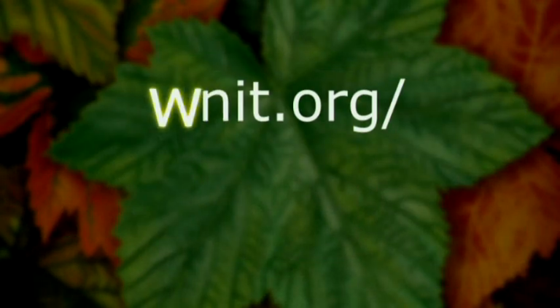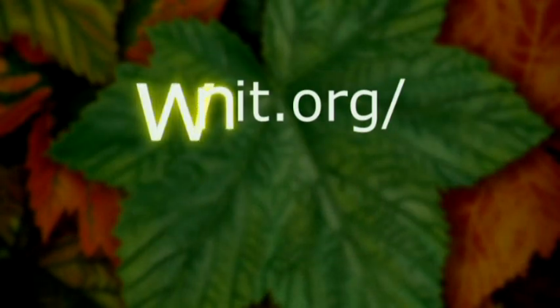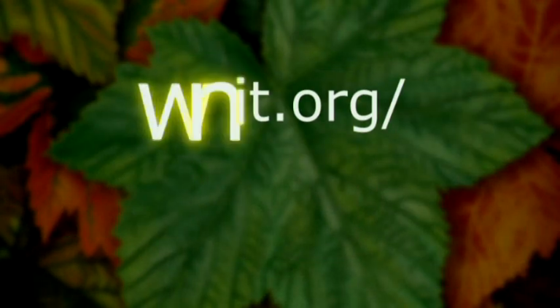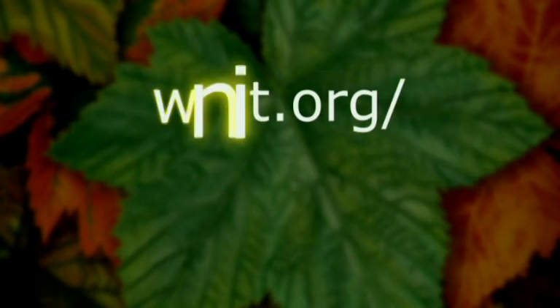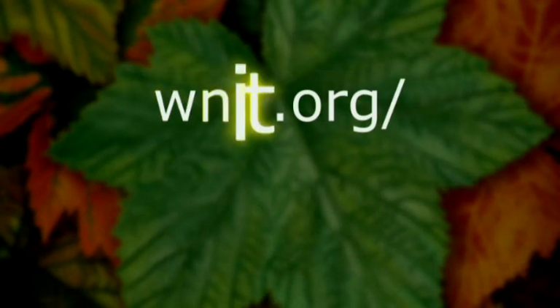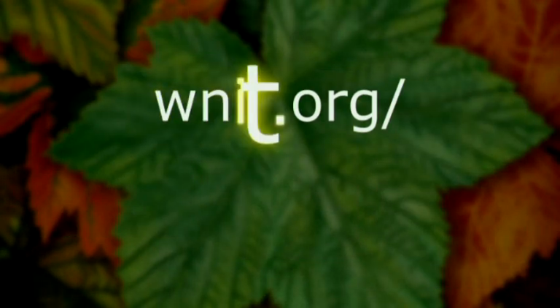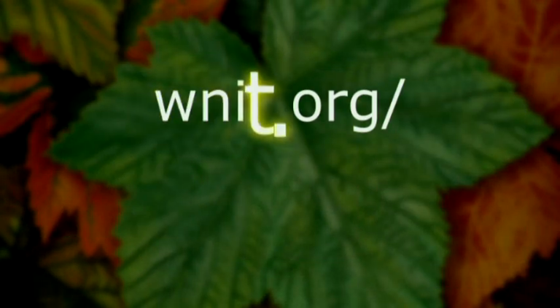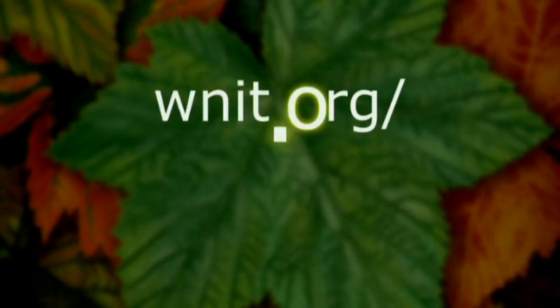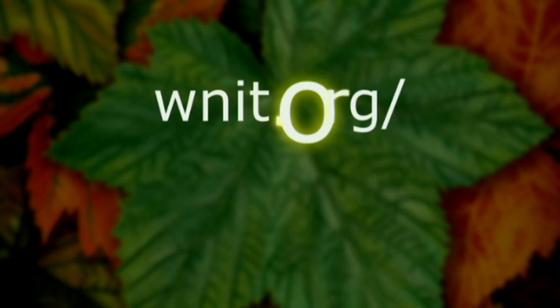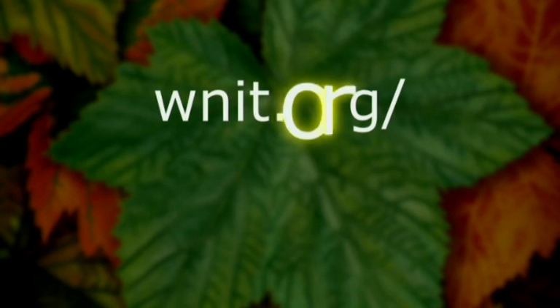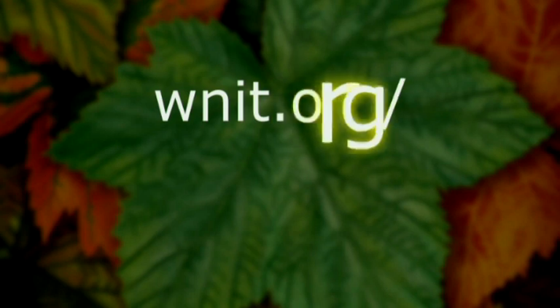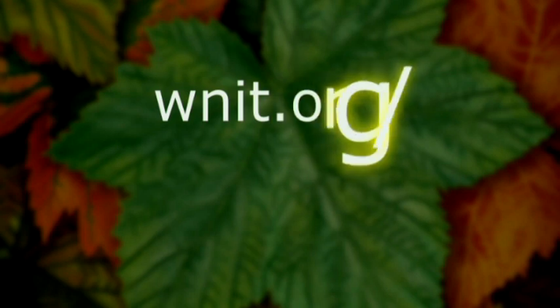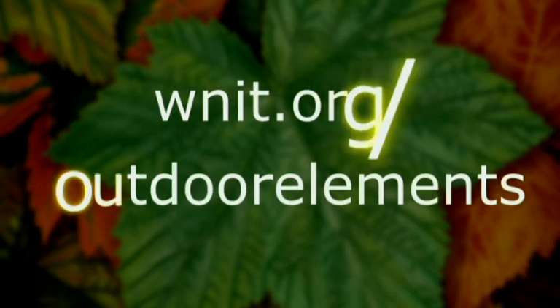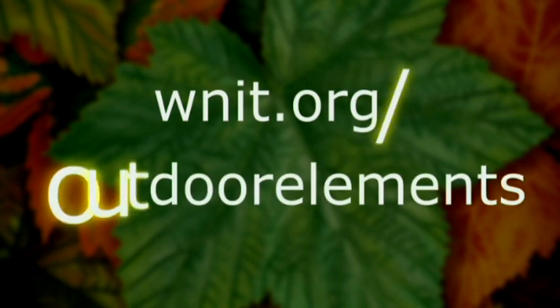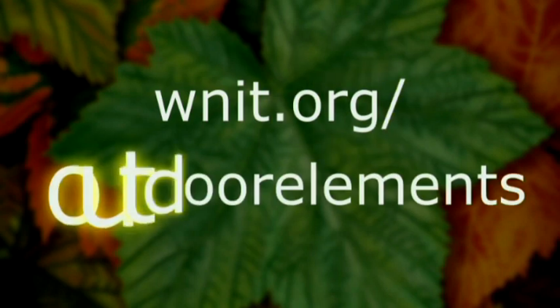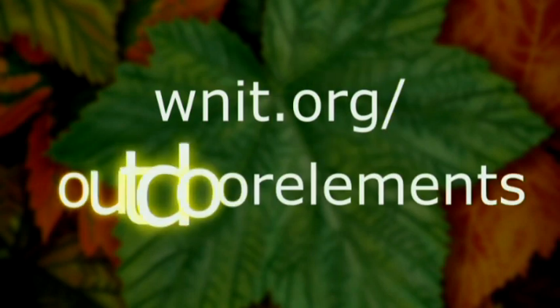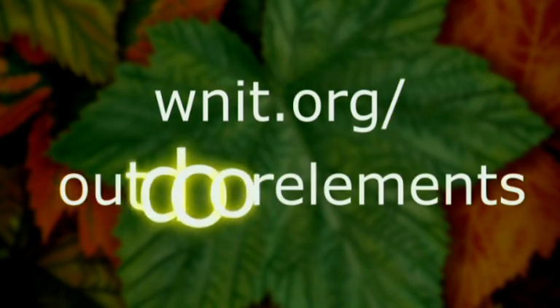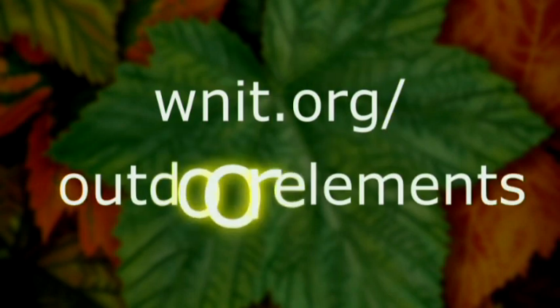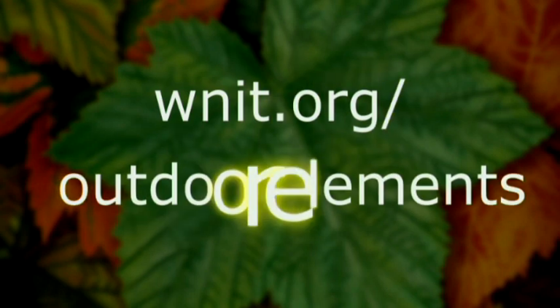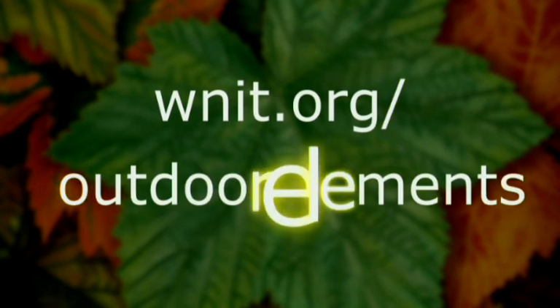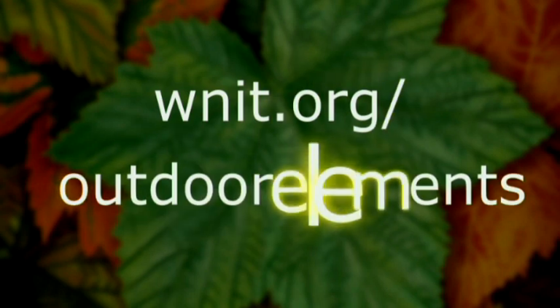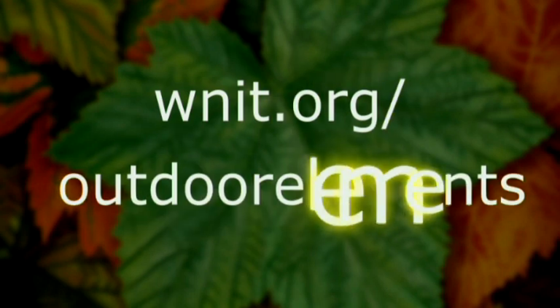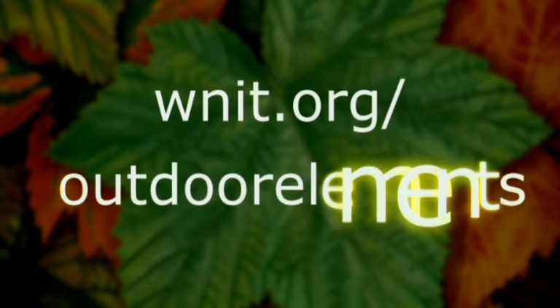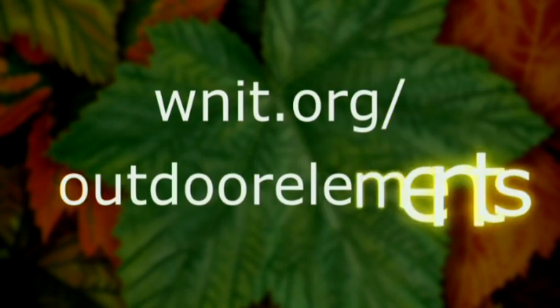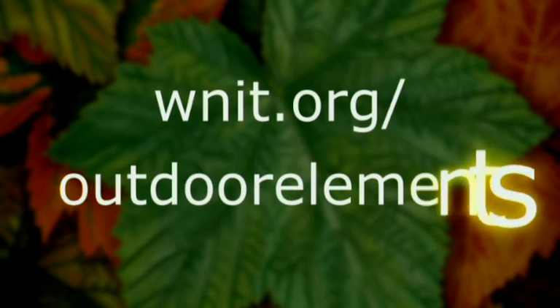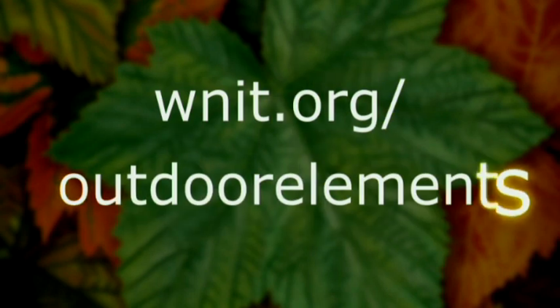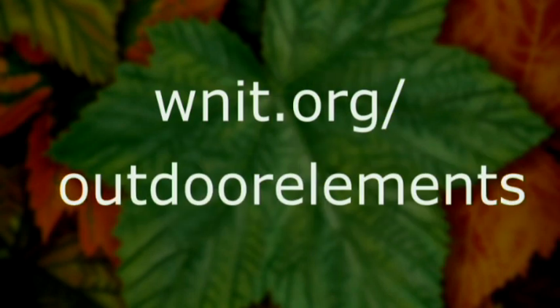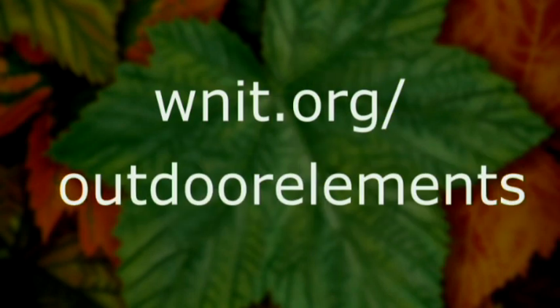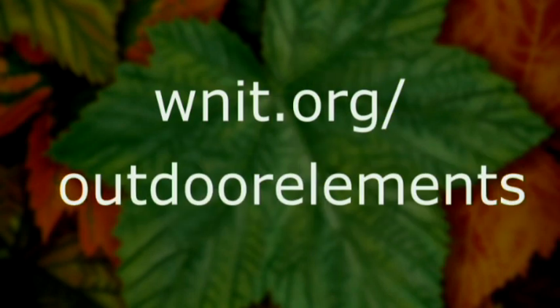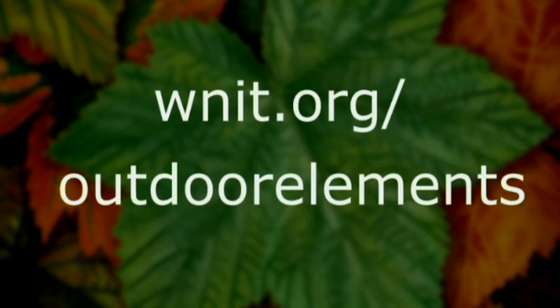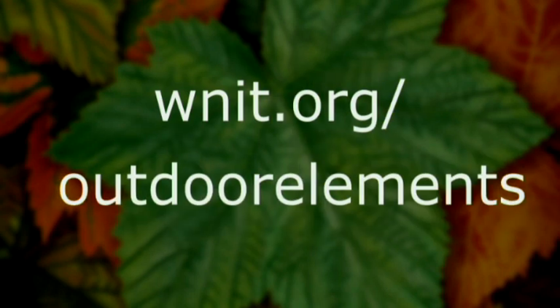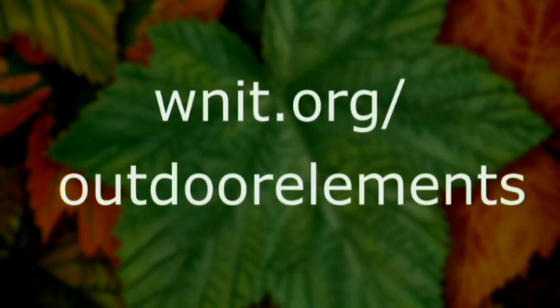If you have some pictures you'd like to share, we'd love to see them. Just go to the Outdoor Elements website.